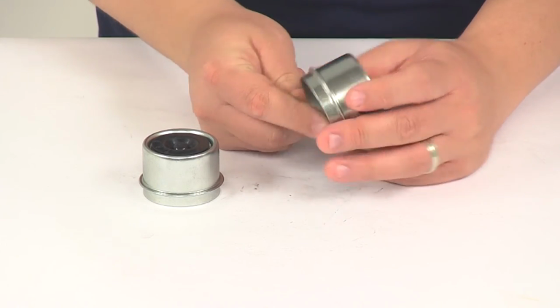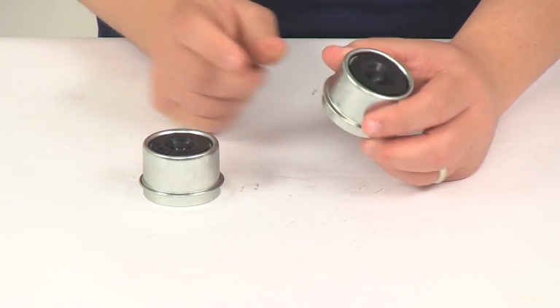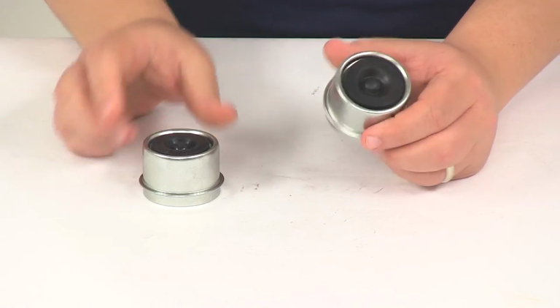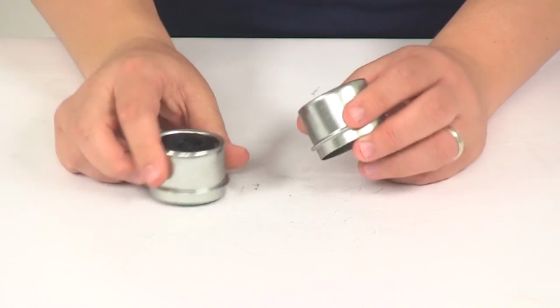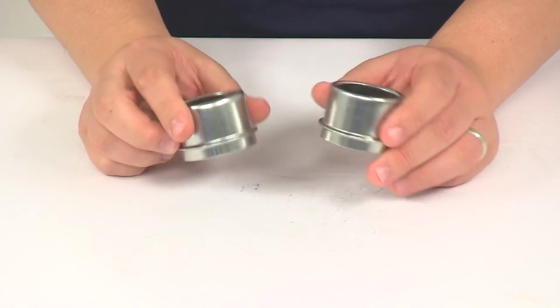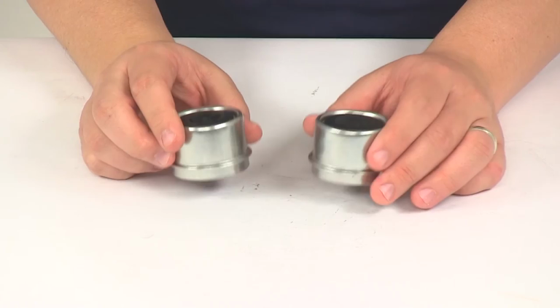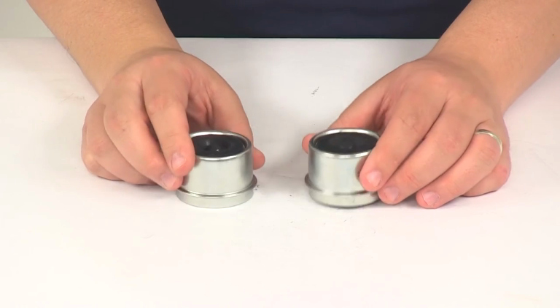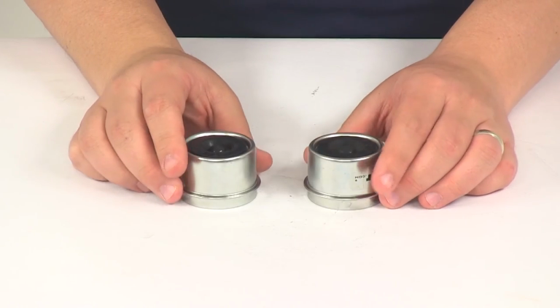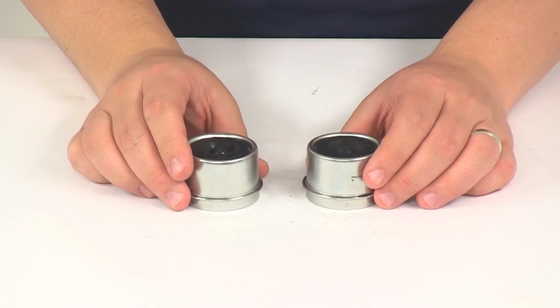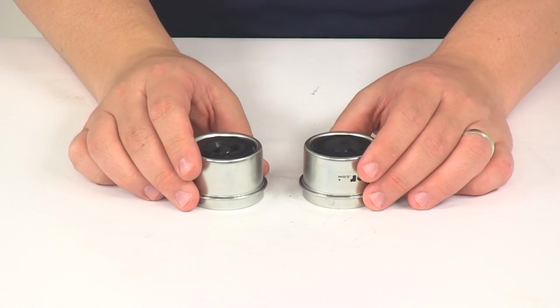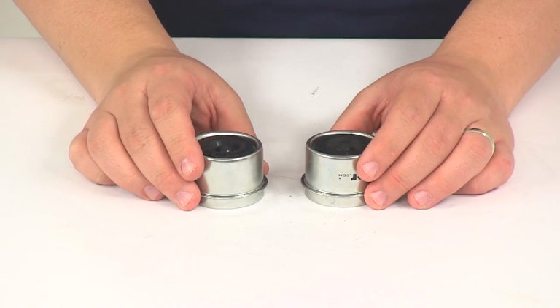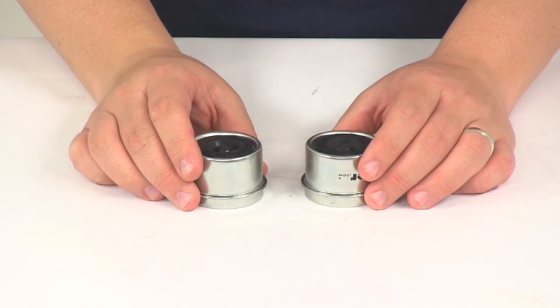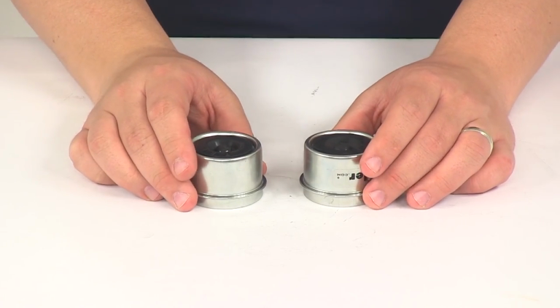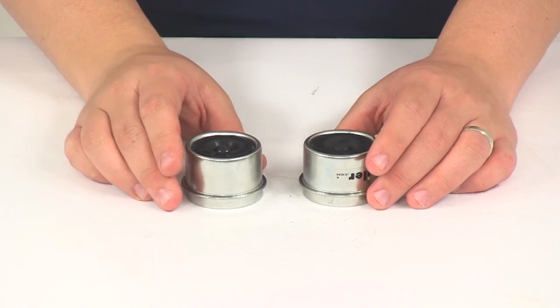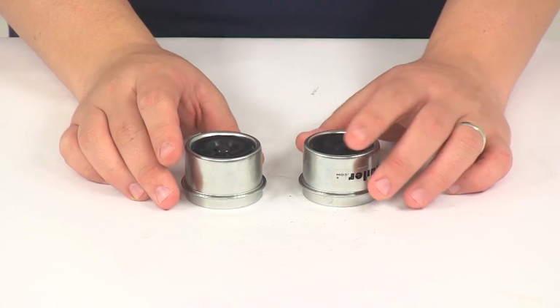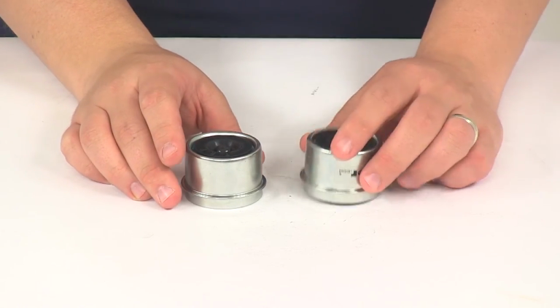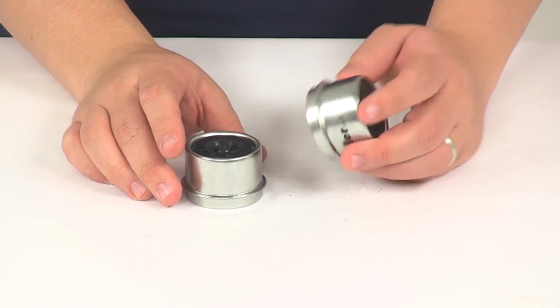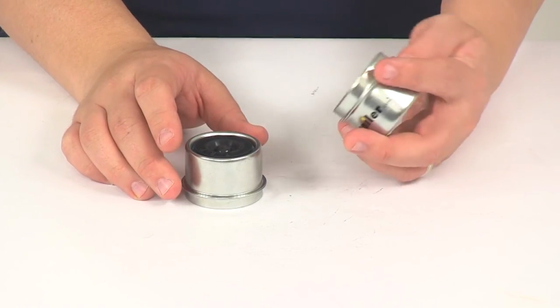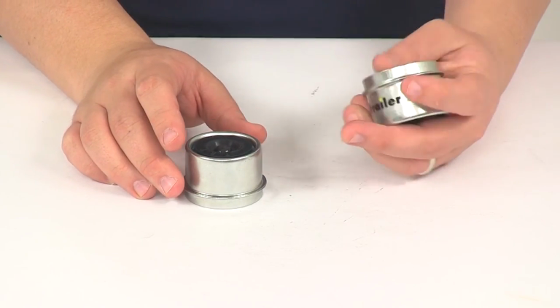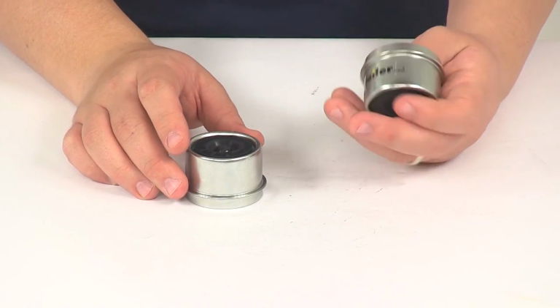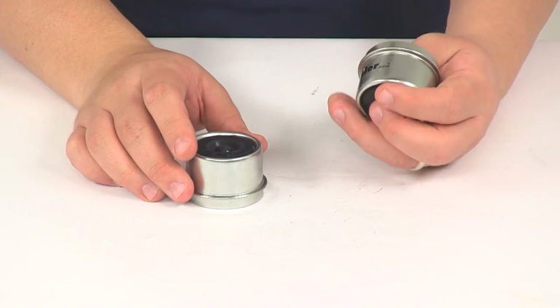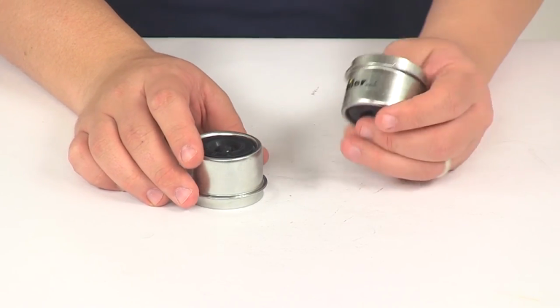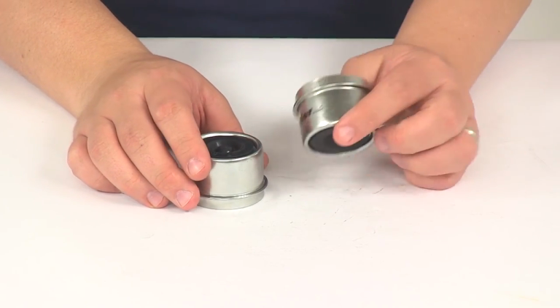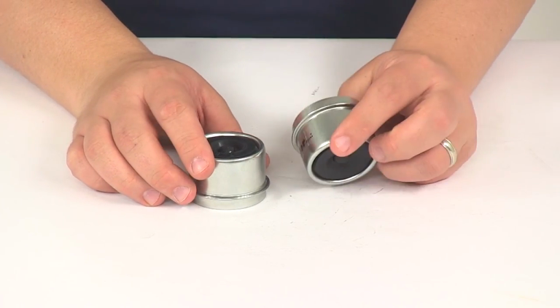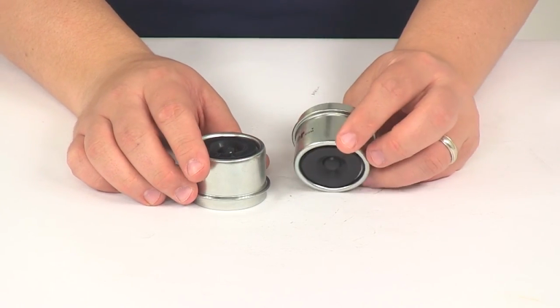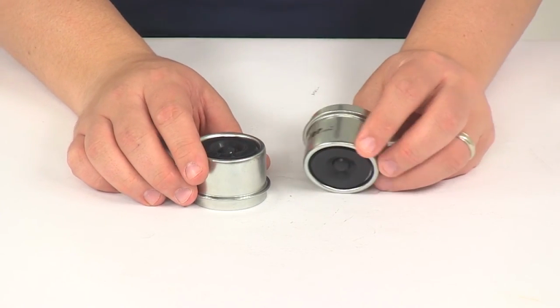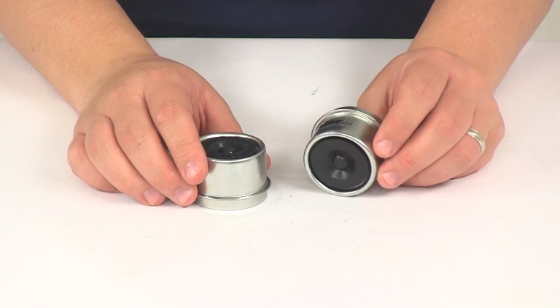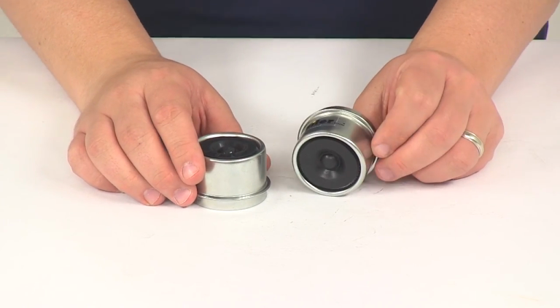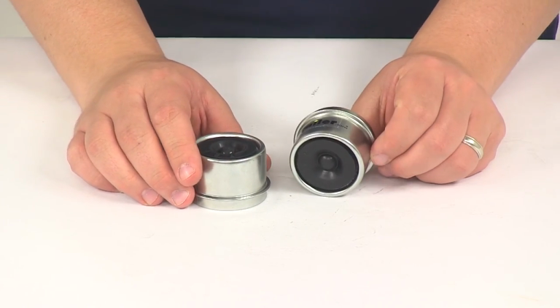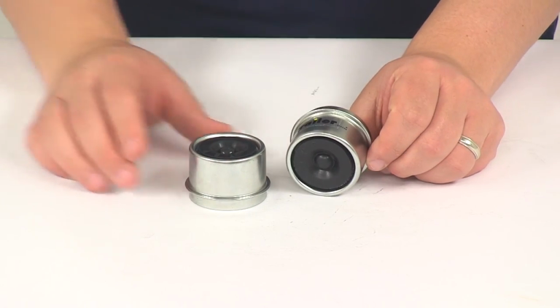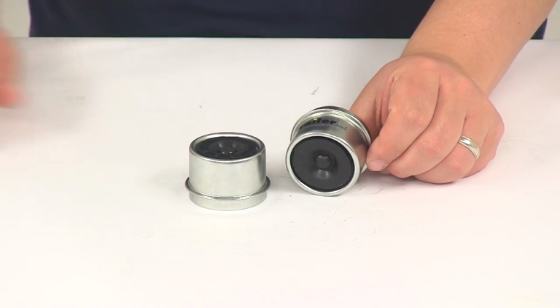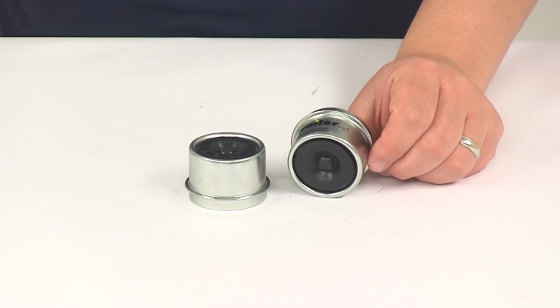And again, this does come in a two pack. That's going to do it for today's look at the TruRide grease cap.